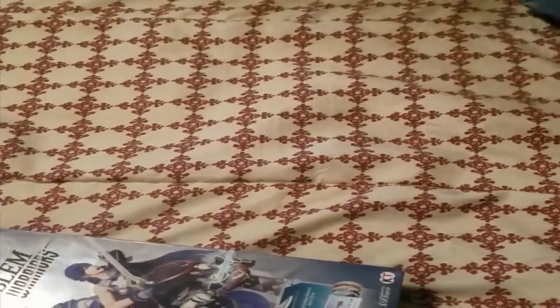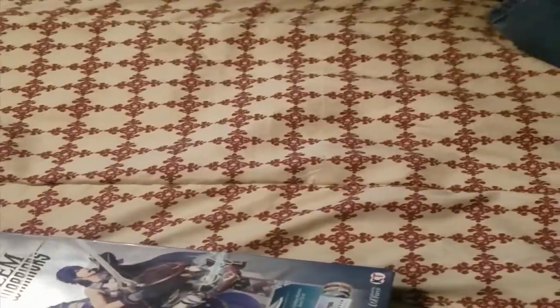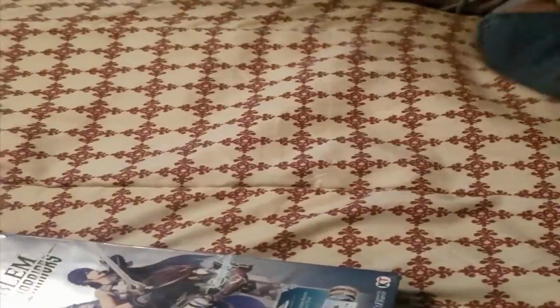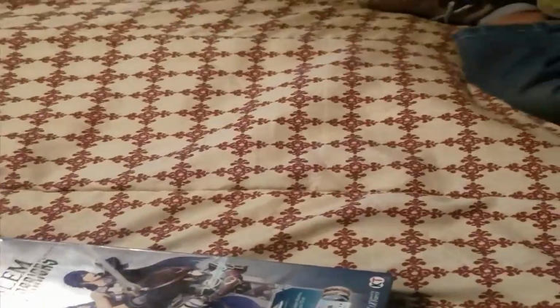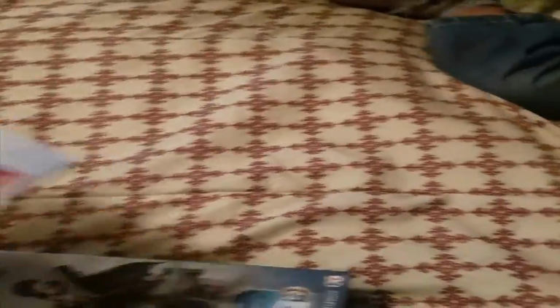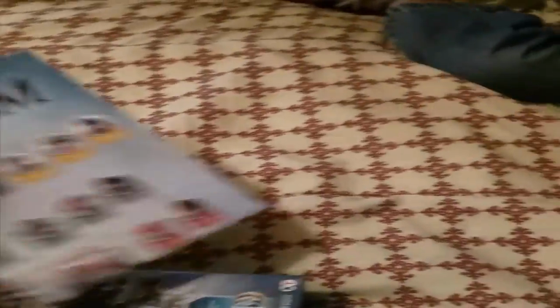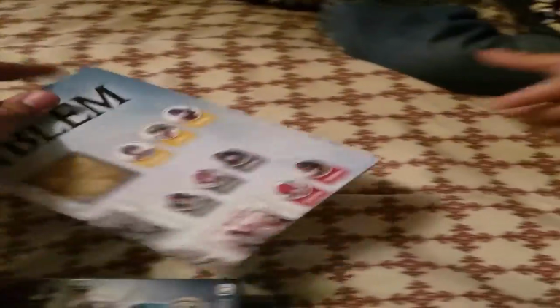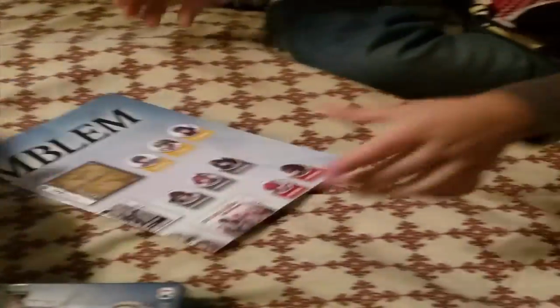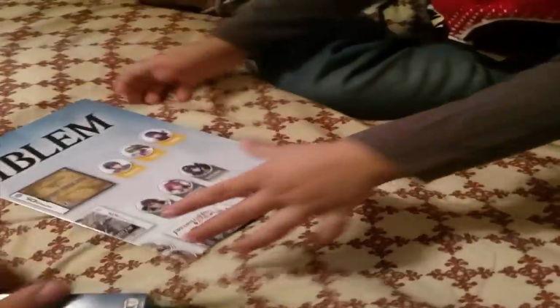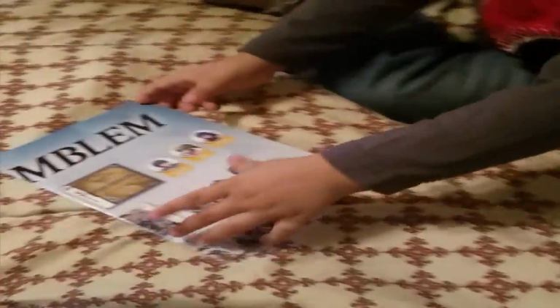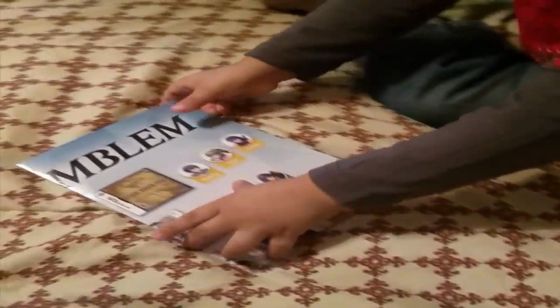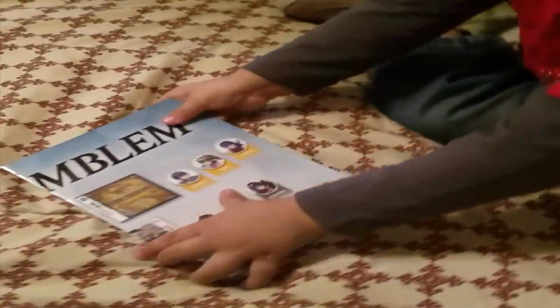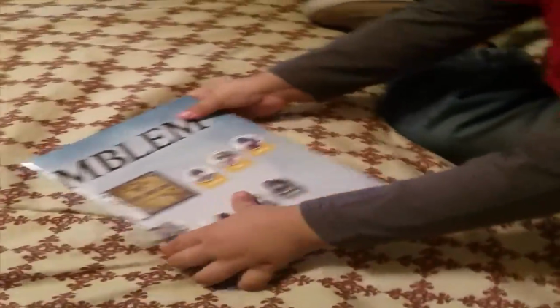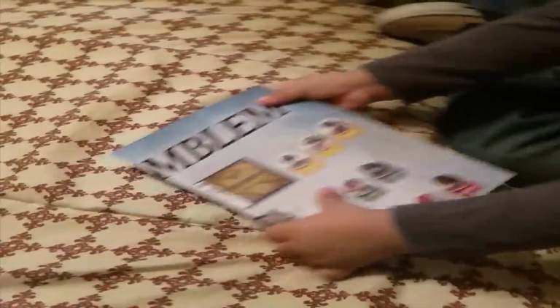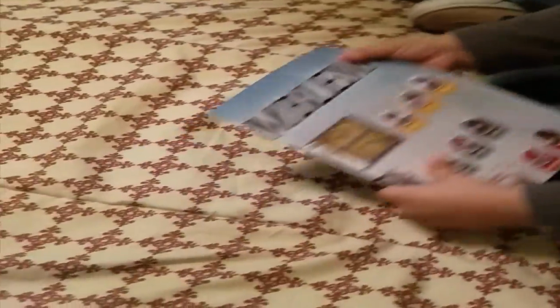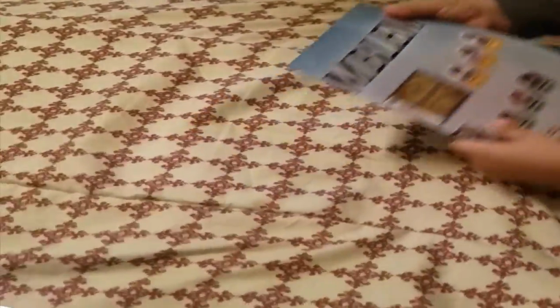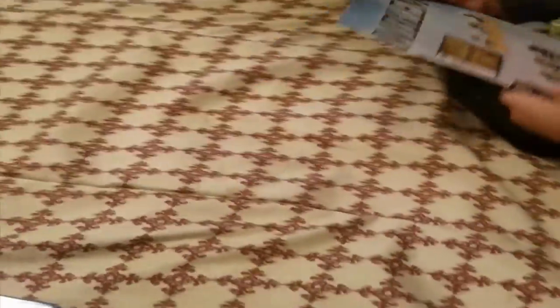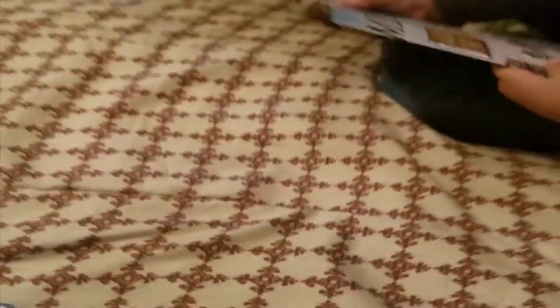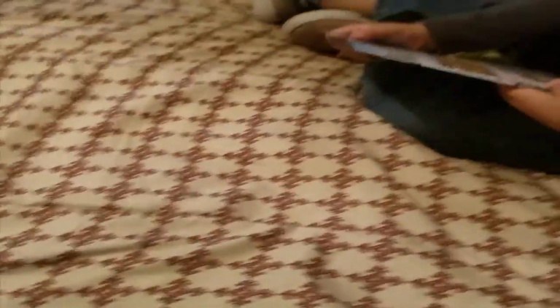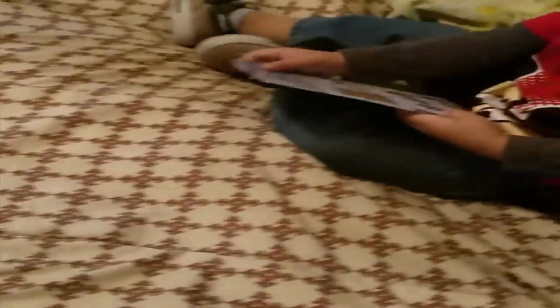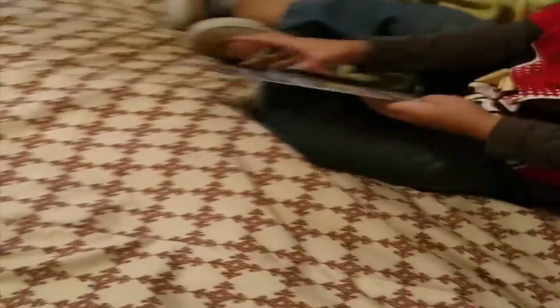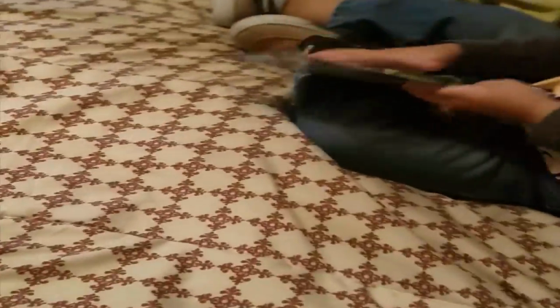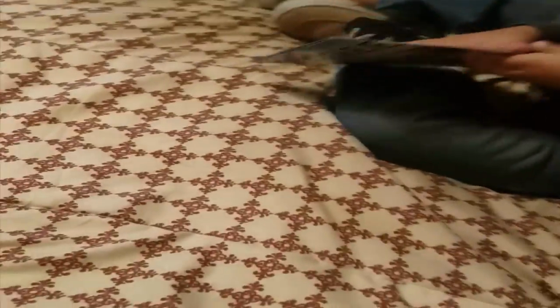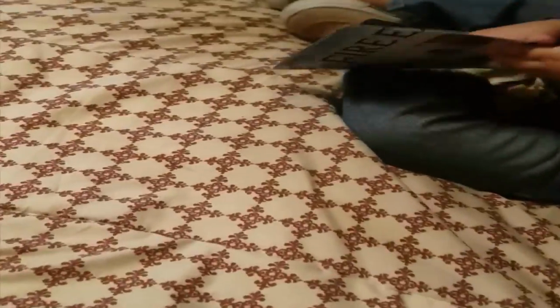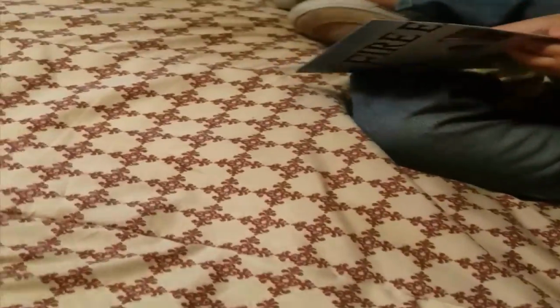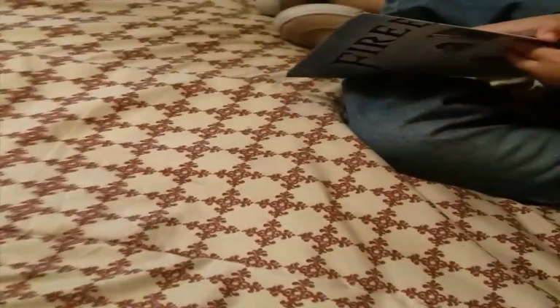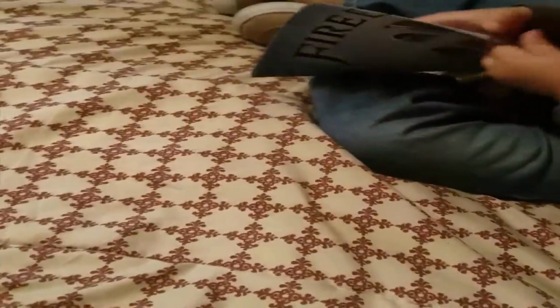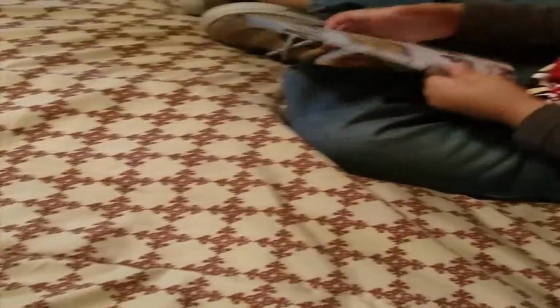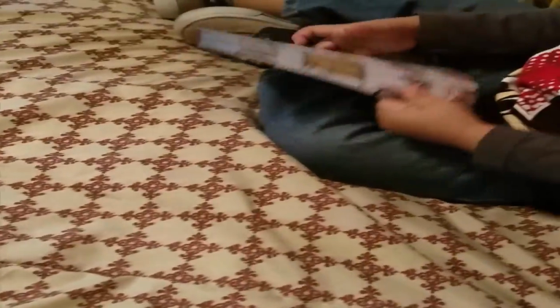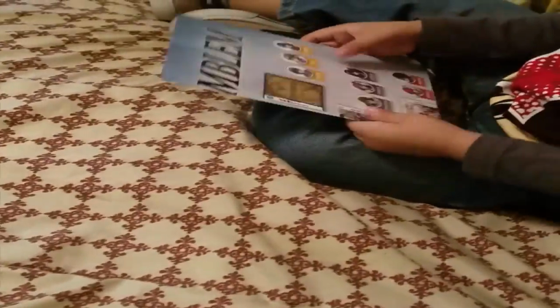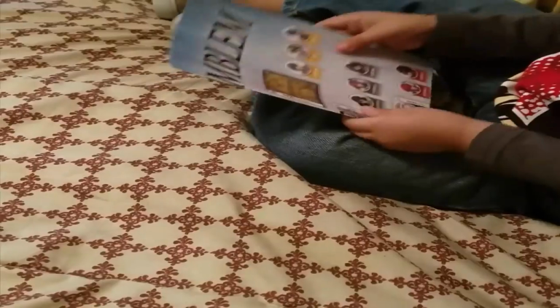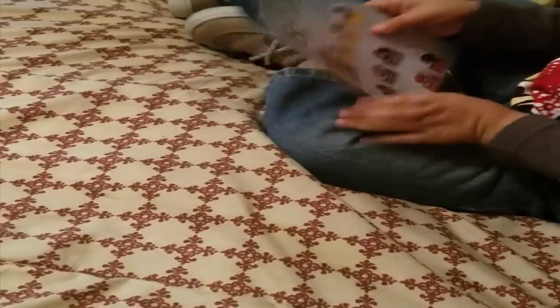First, we have the poster. JJ, open the poster. I shouldn't trust a baby with a poster, but let's see how this works.